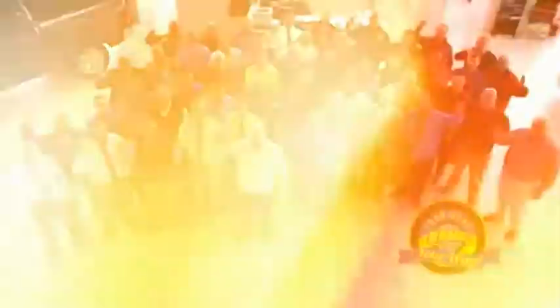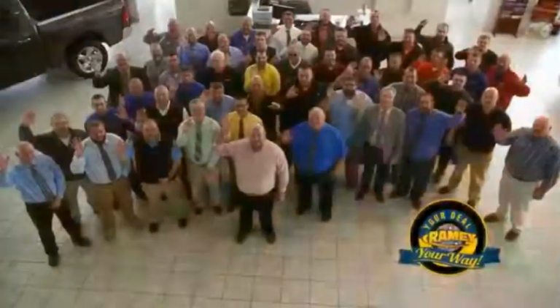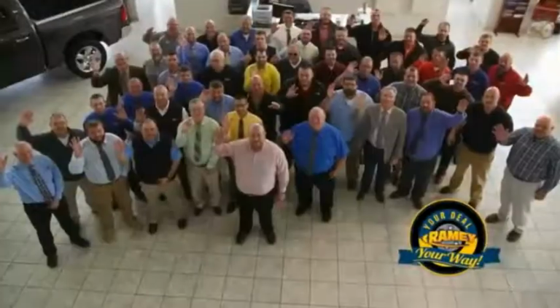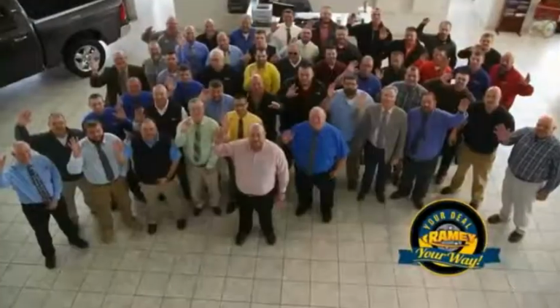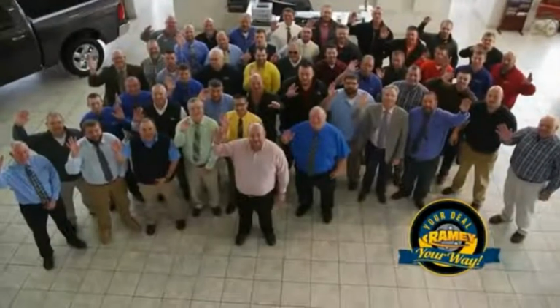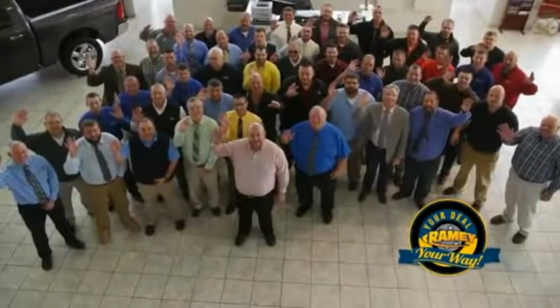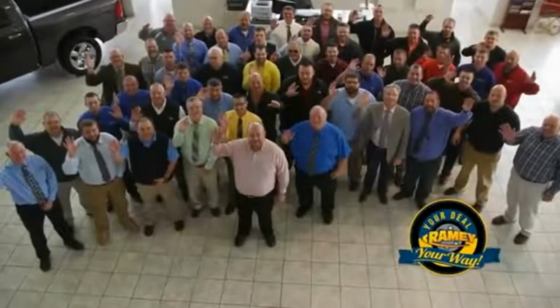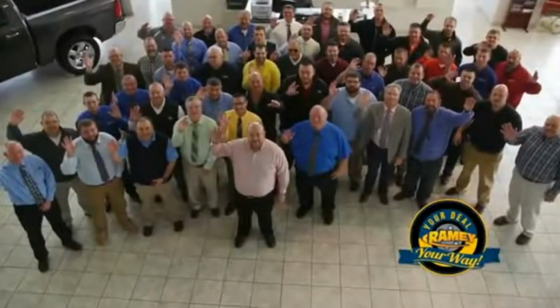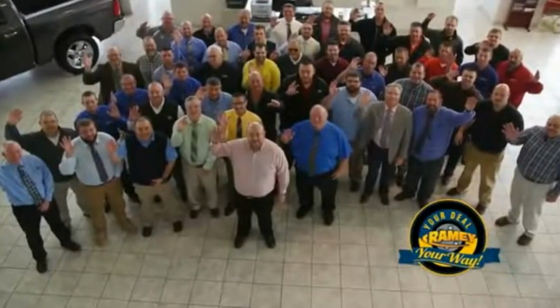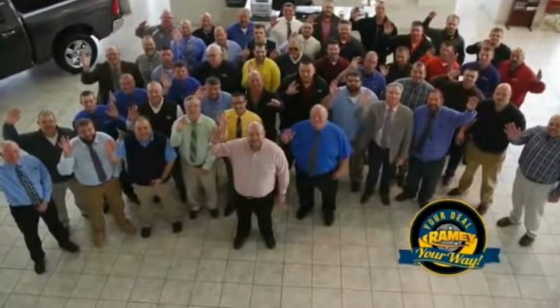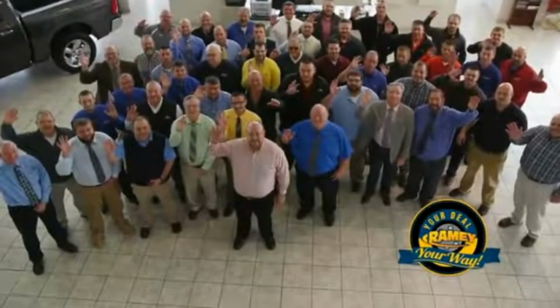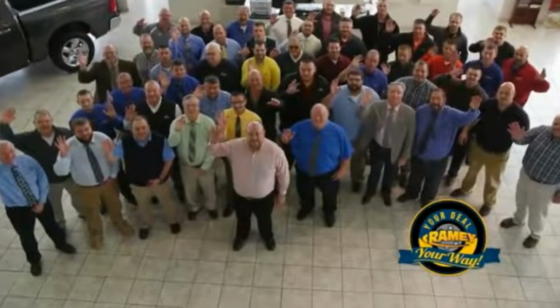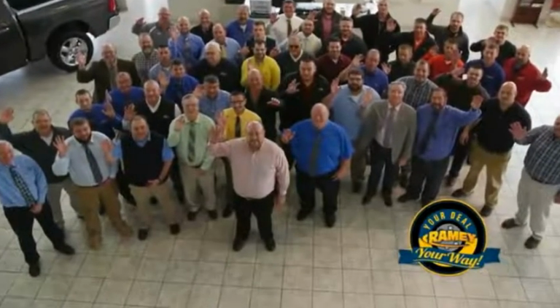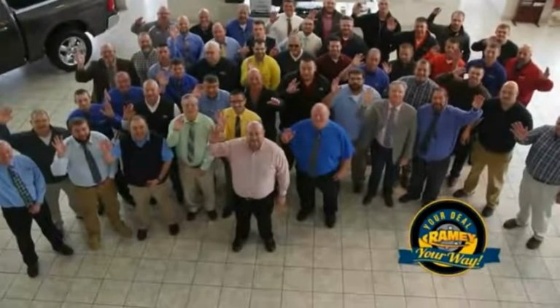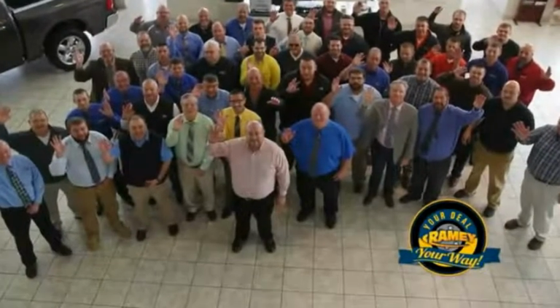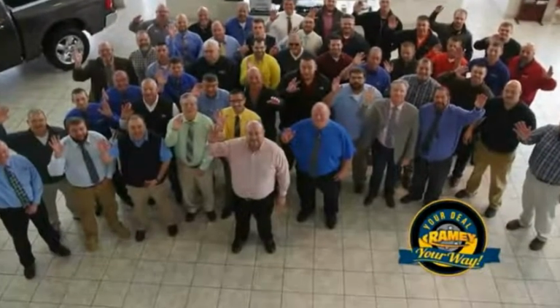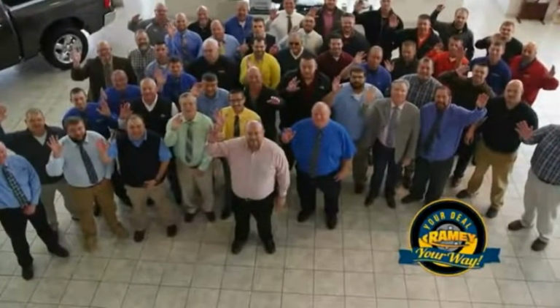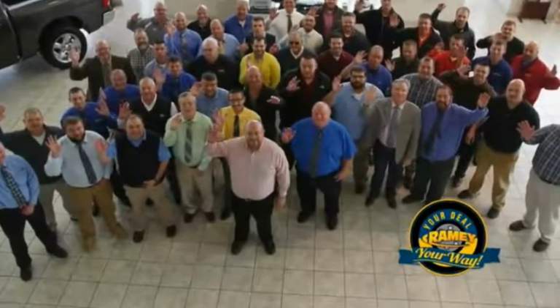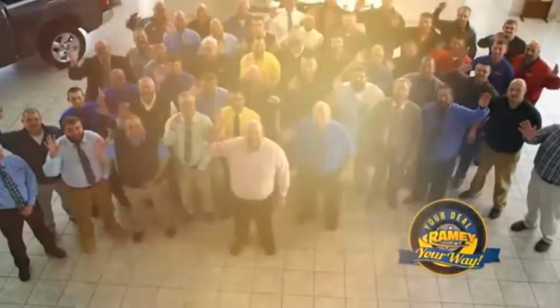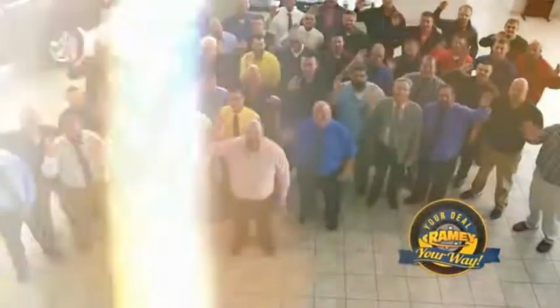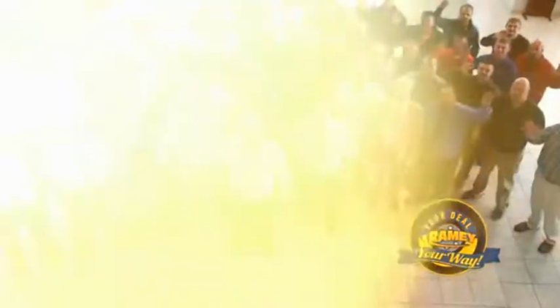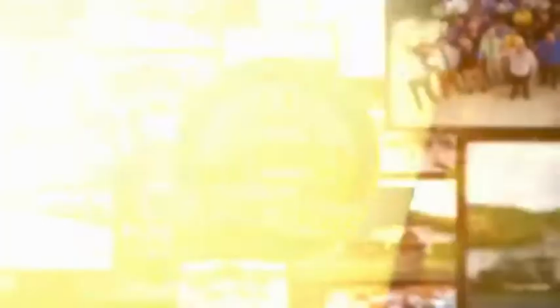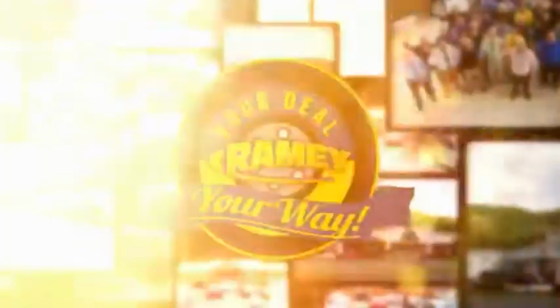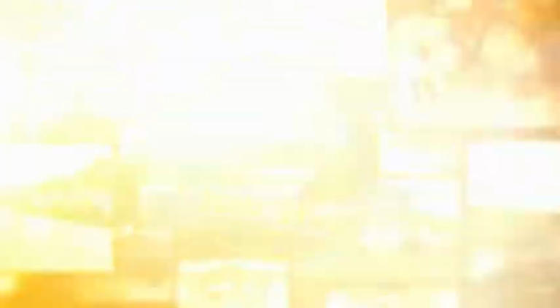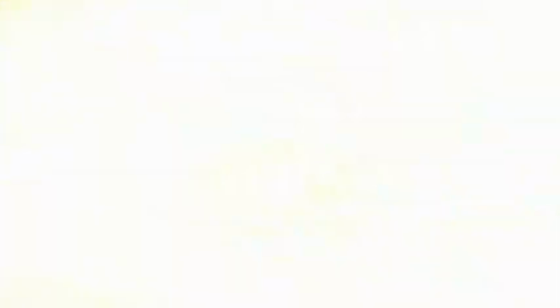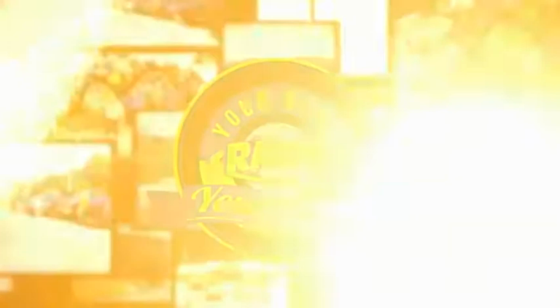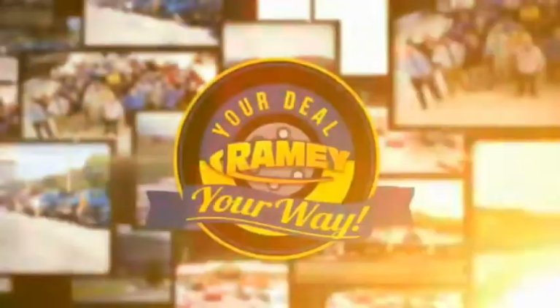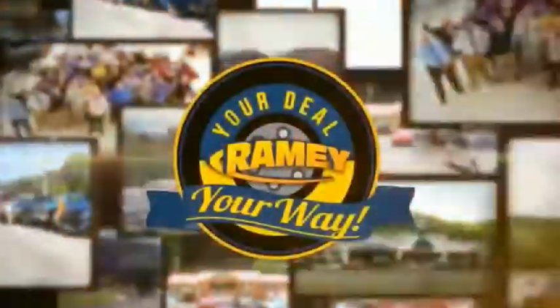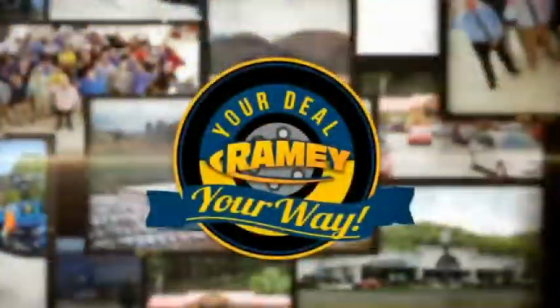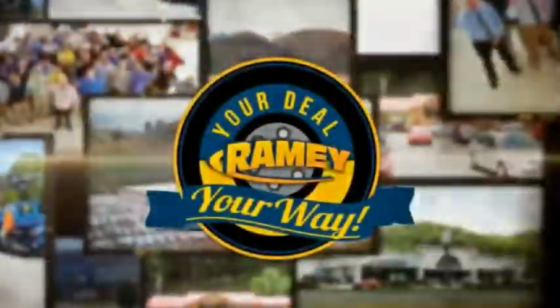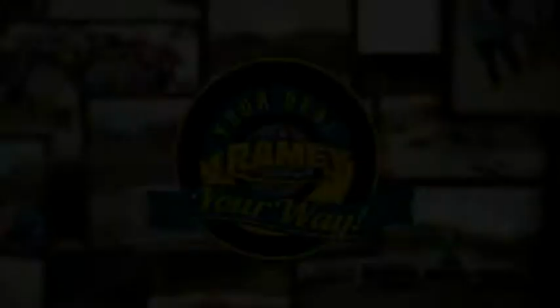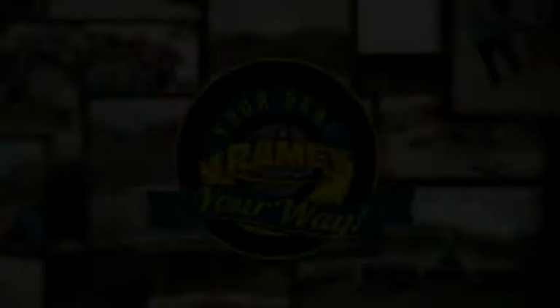We want to be your partner in the car buying experience, because at Ramey, it's your deal, your money.